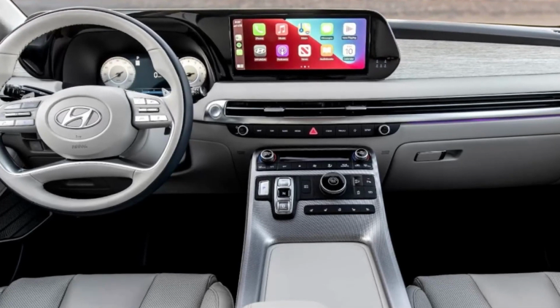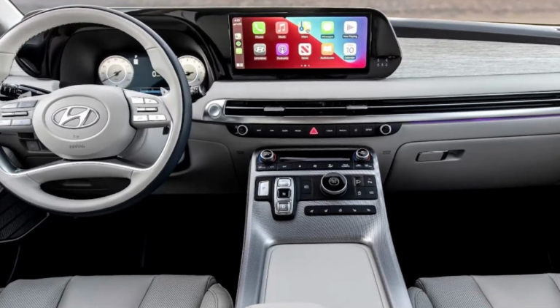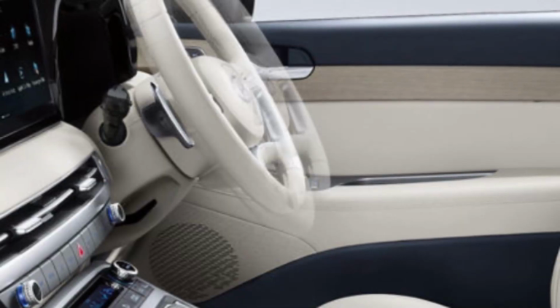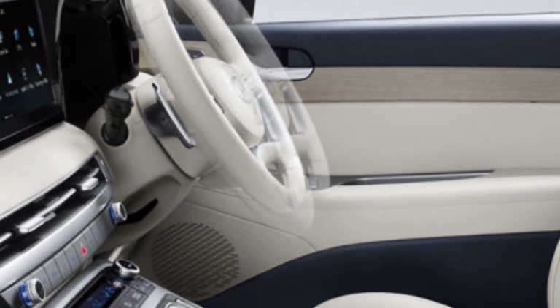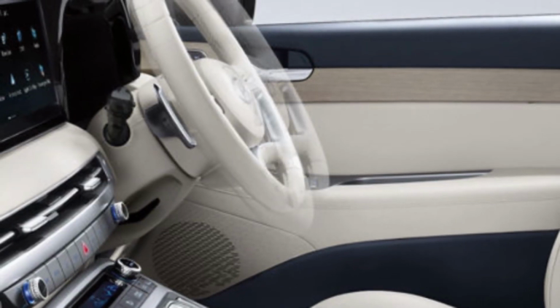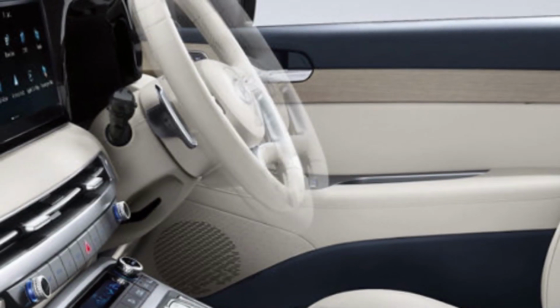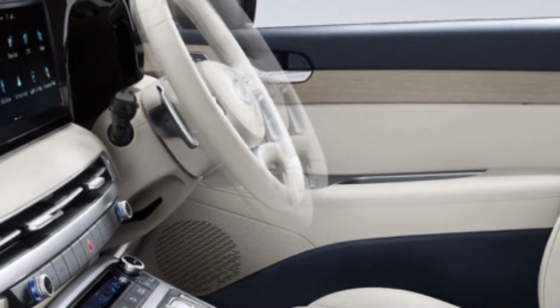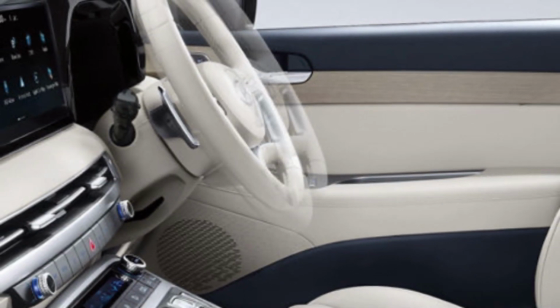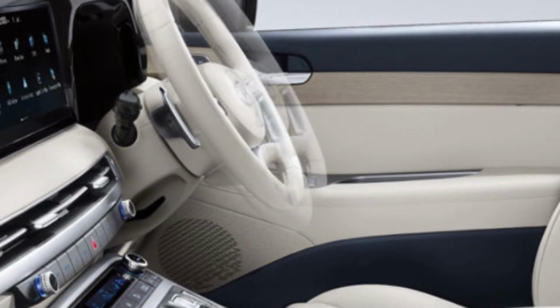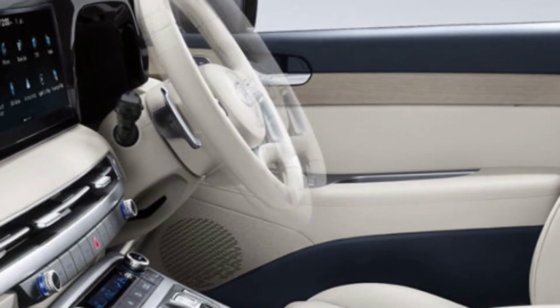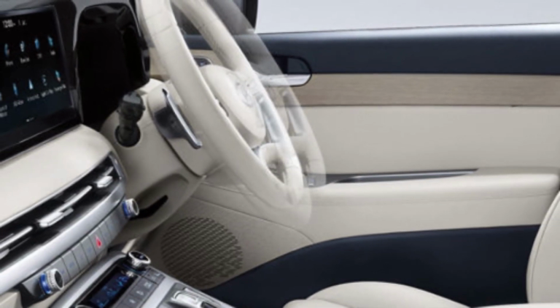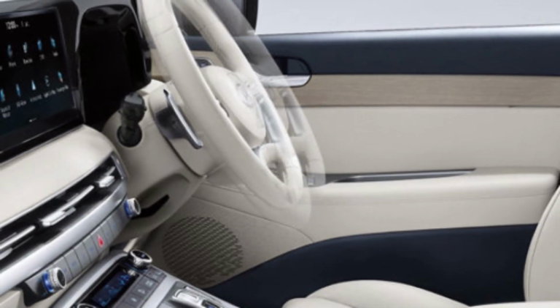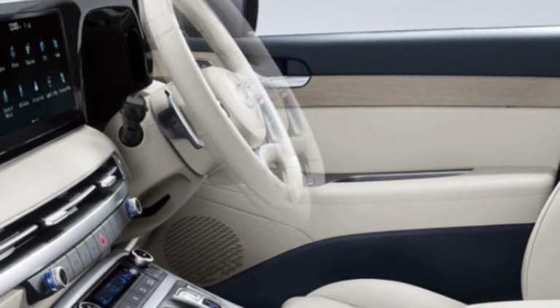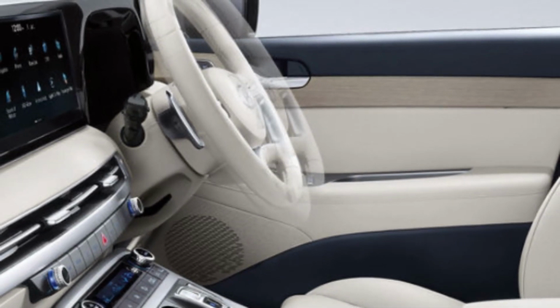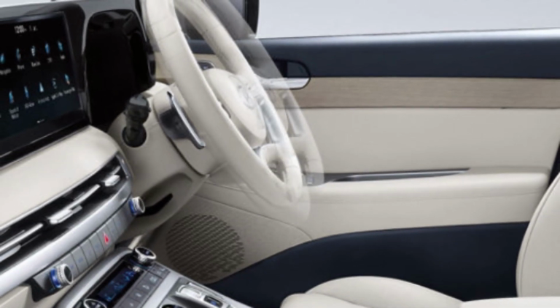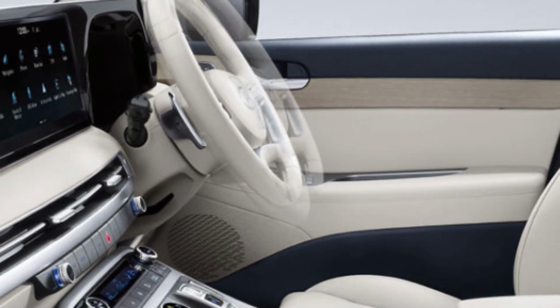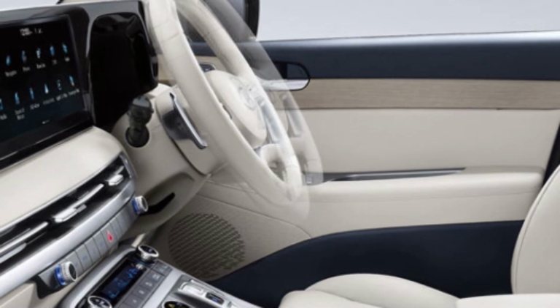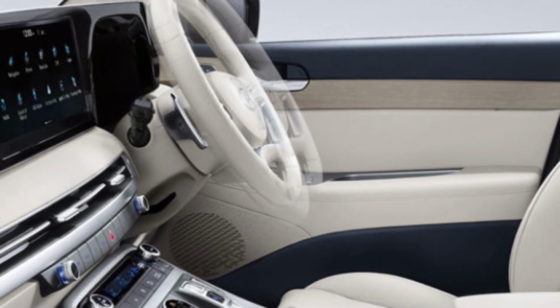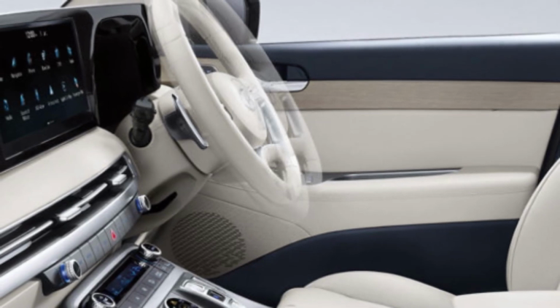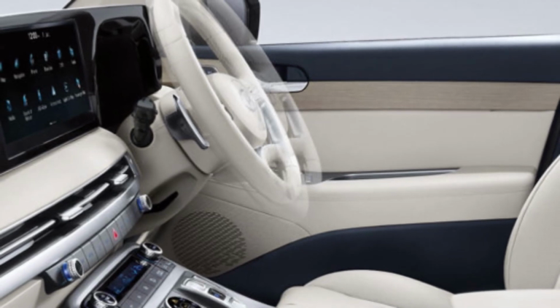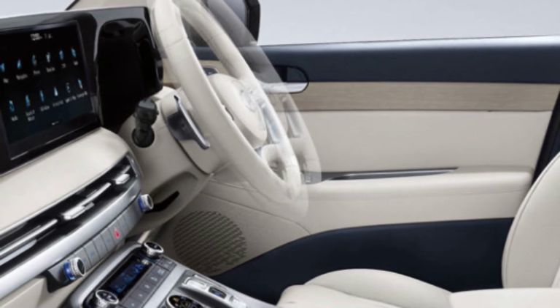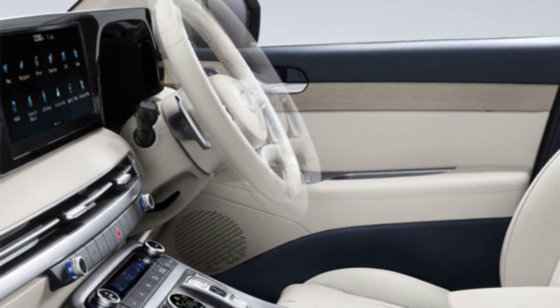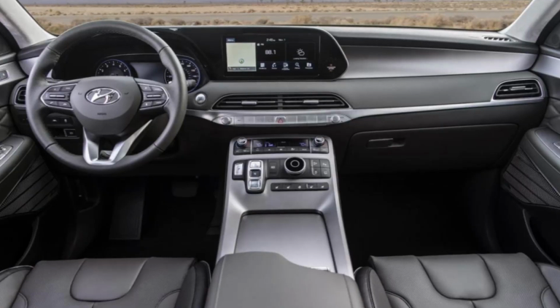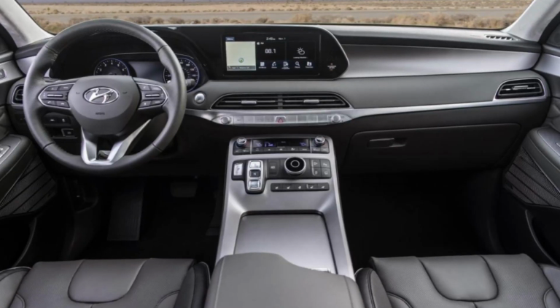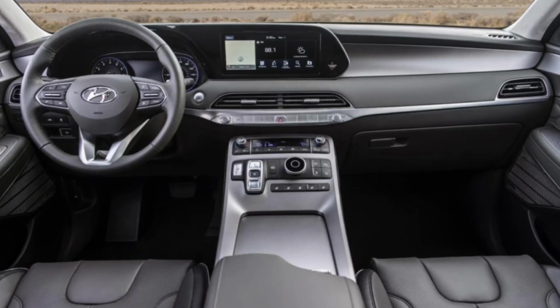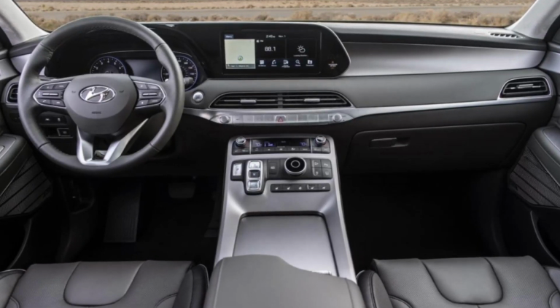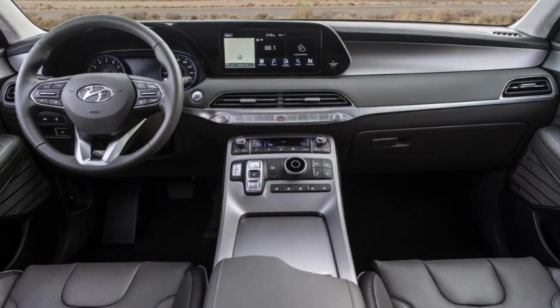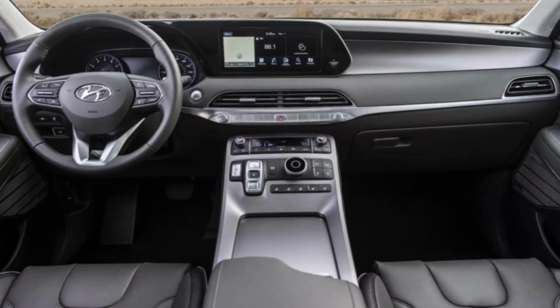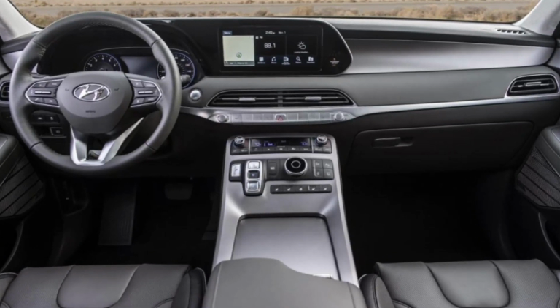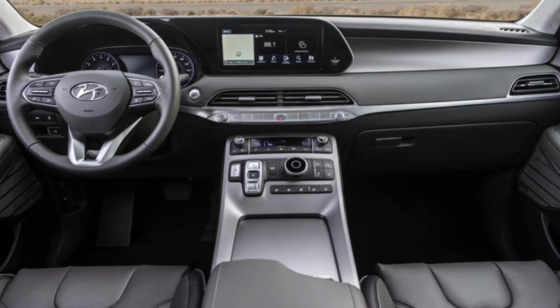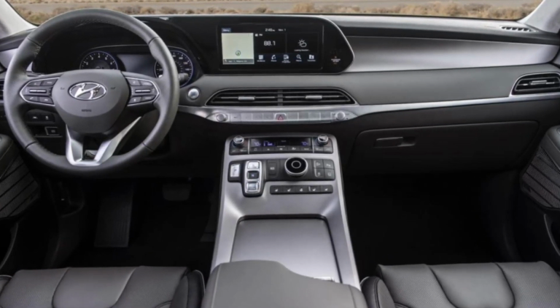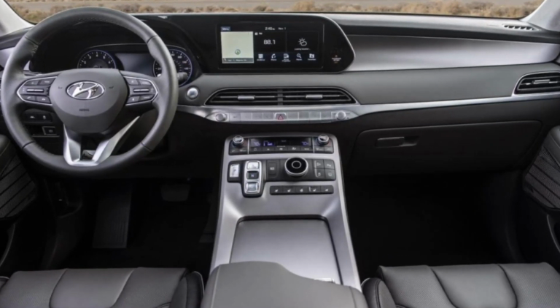Since it only made up around 10% of sales, the generic entry-level model, marketed as the Palisade, has been discontinued.